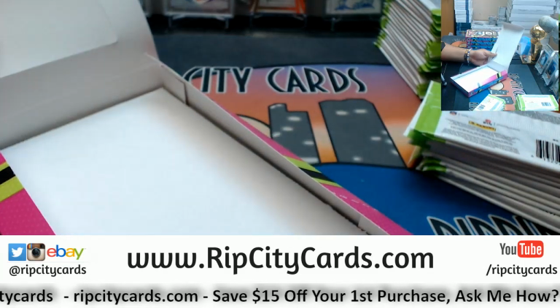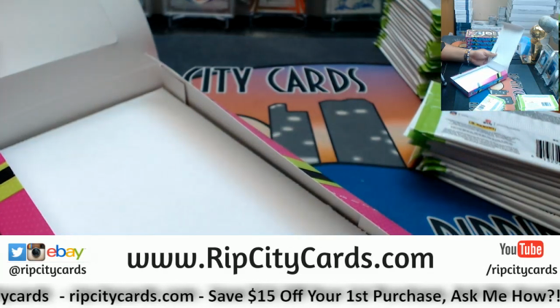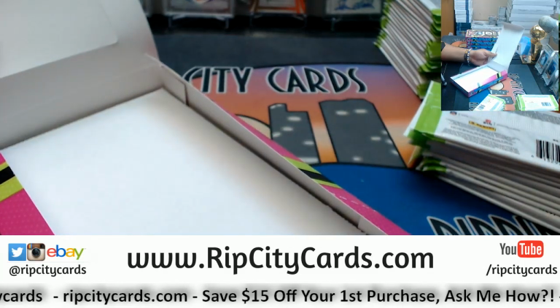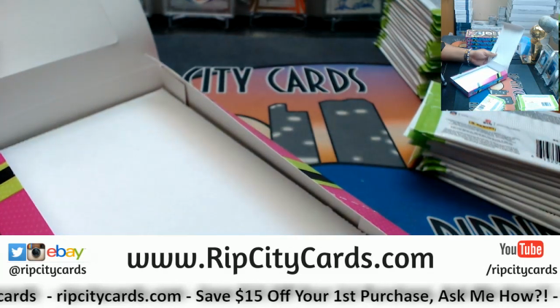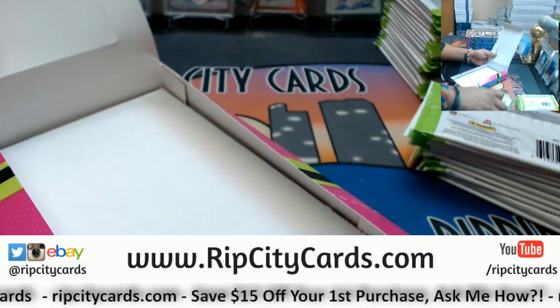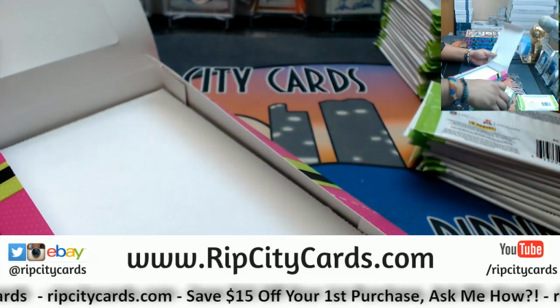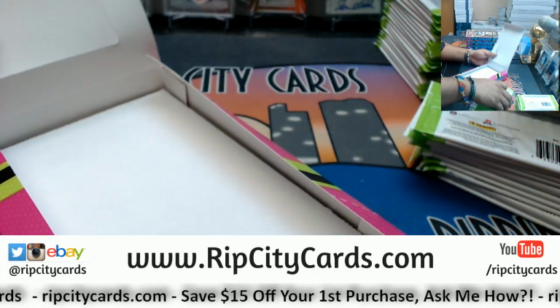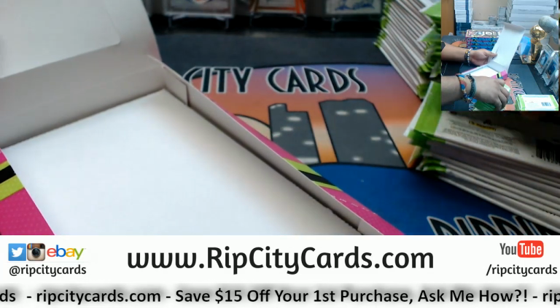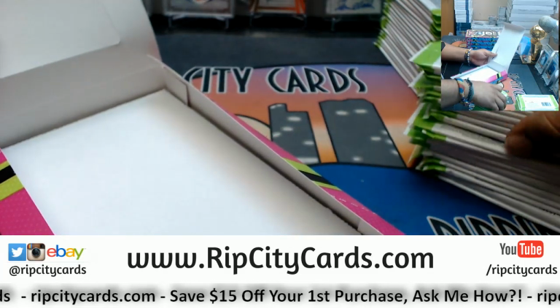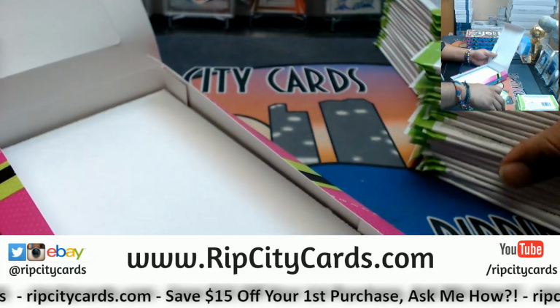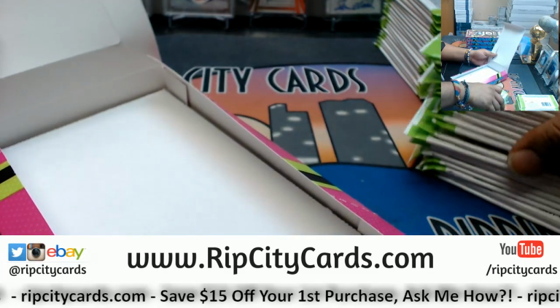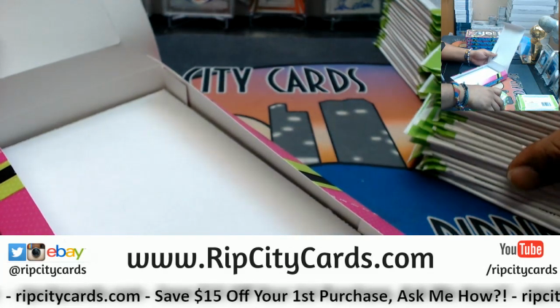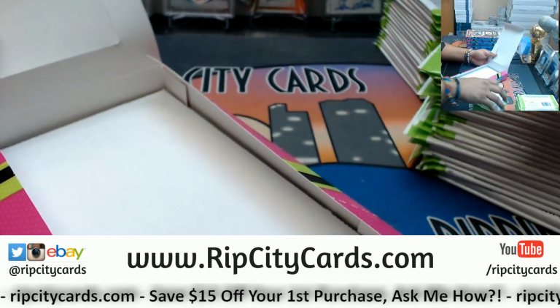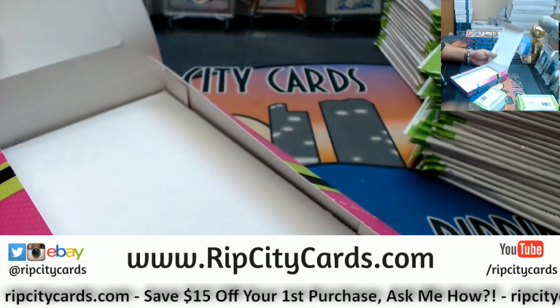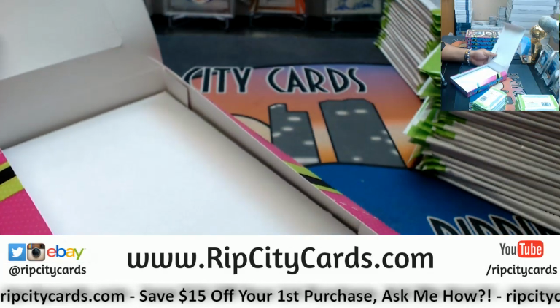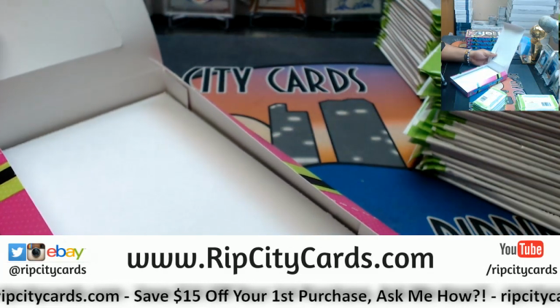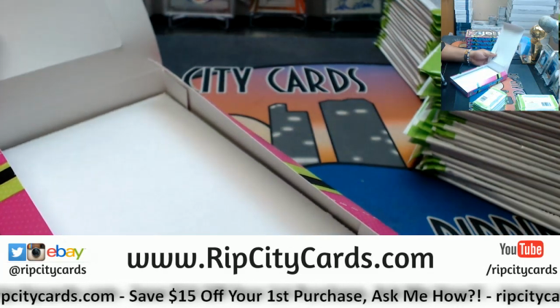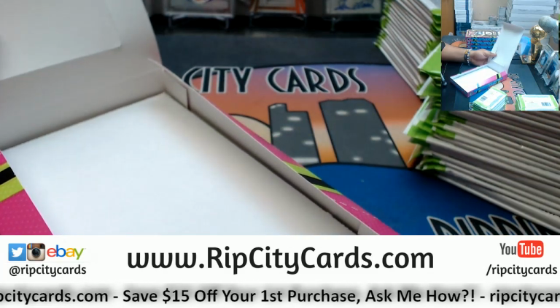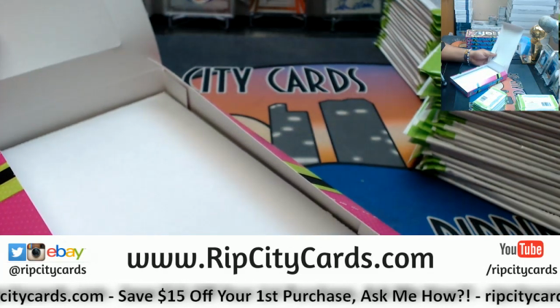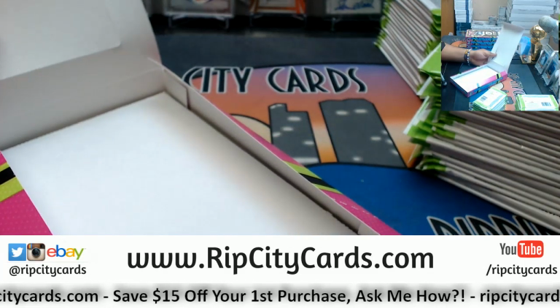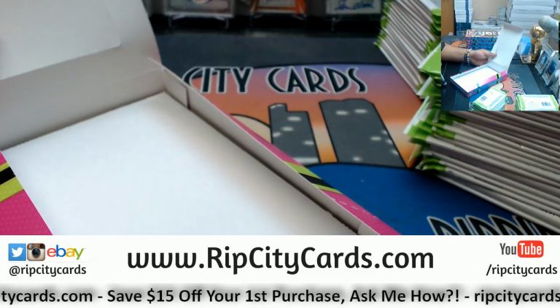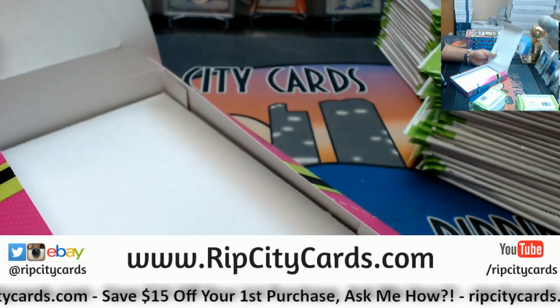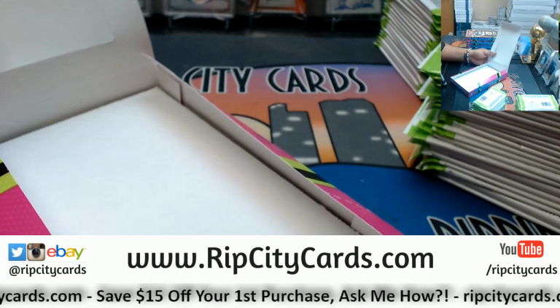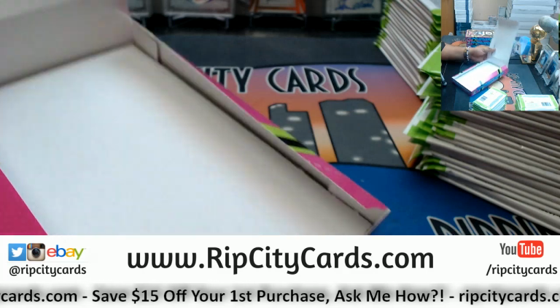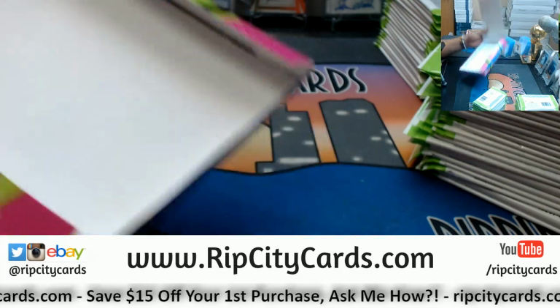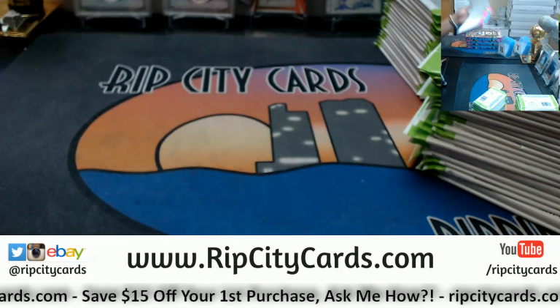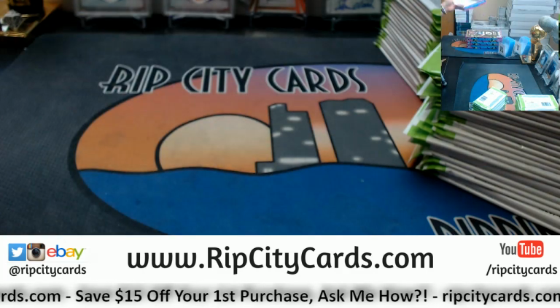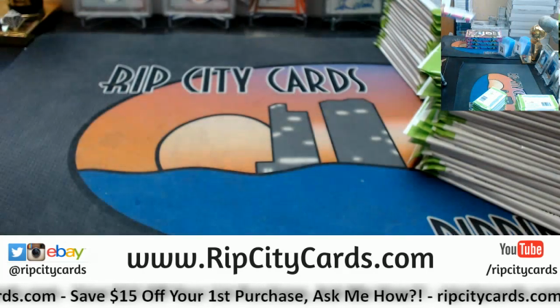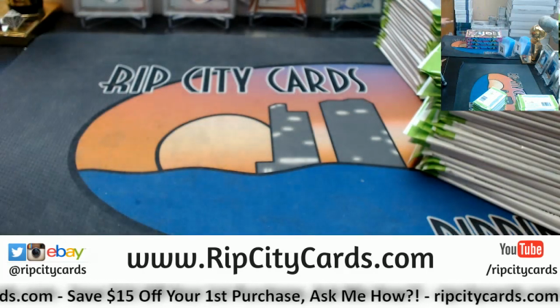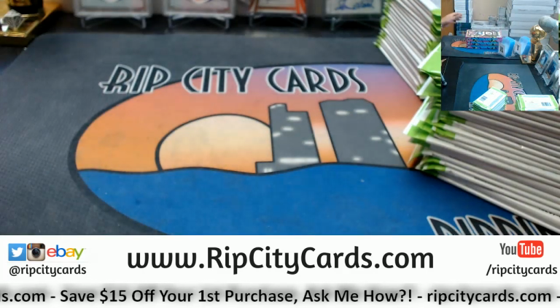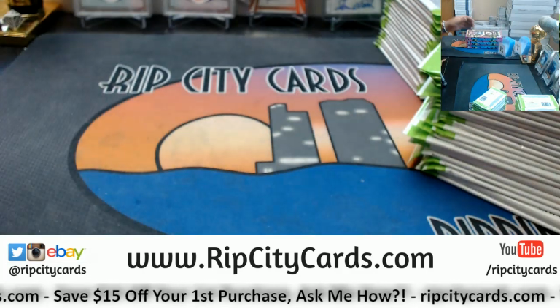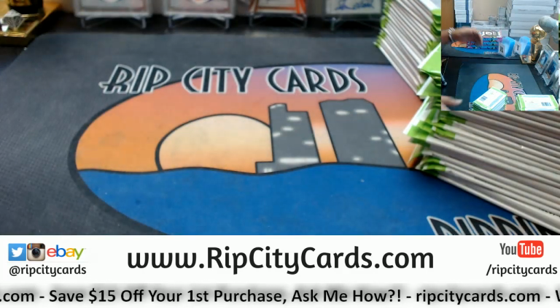Got a couple eBay messages here, not too bad if you stay on top of it.